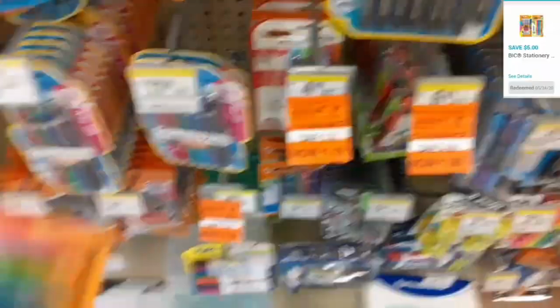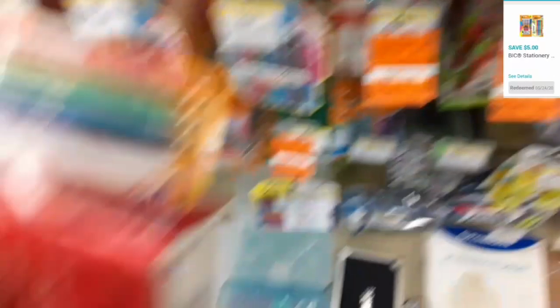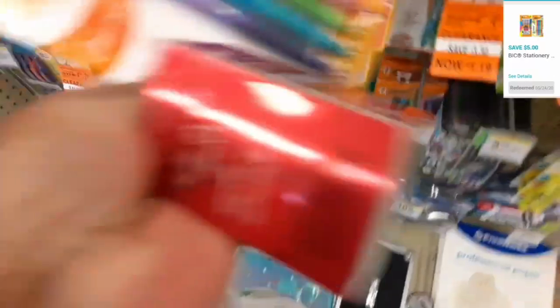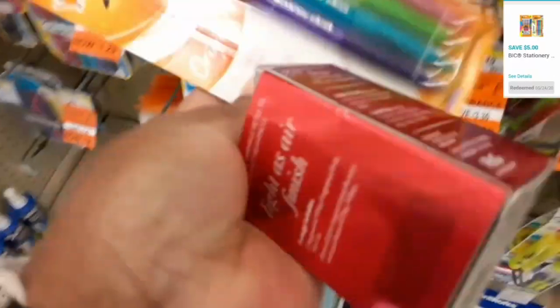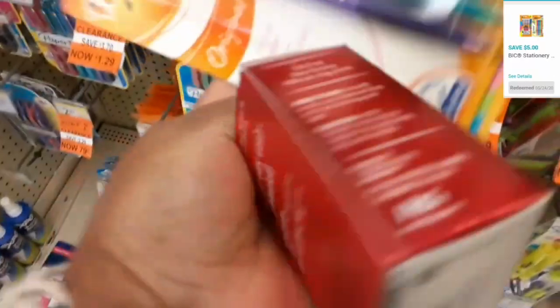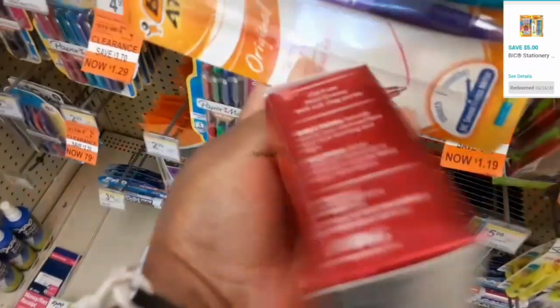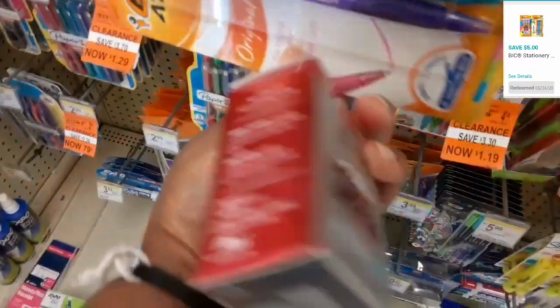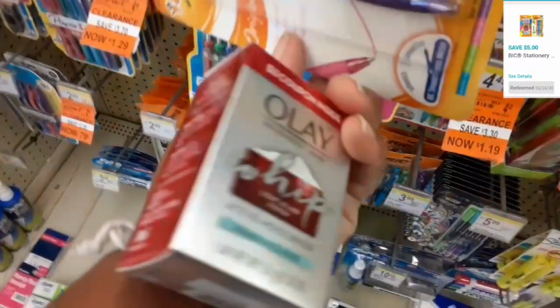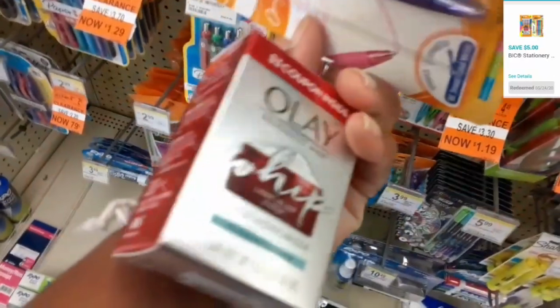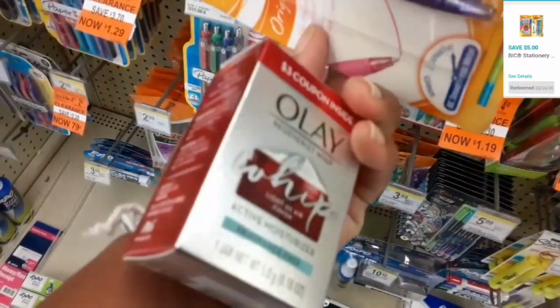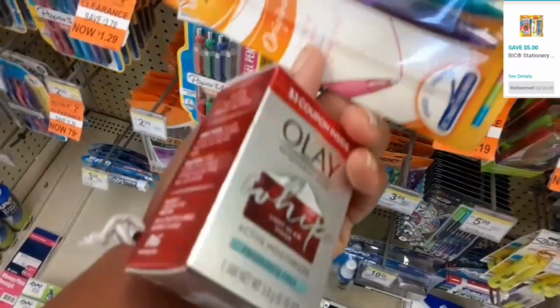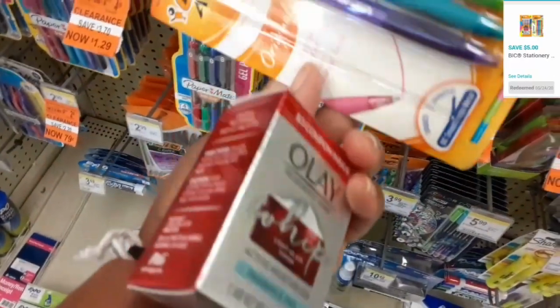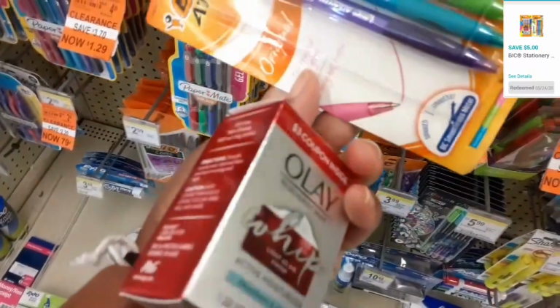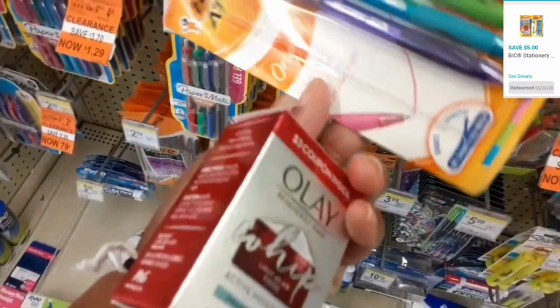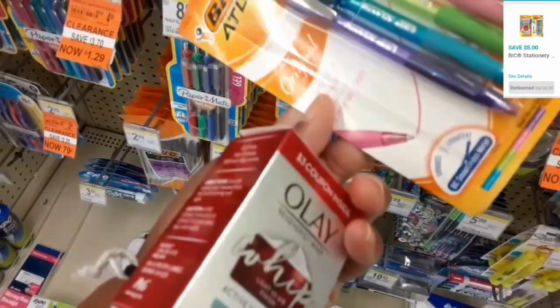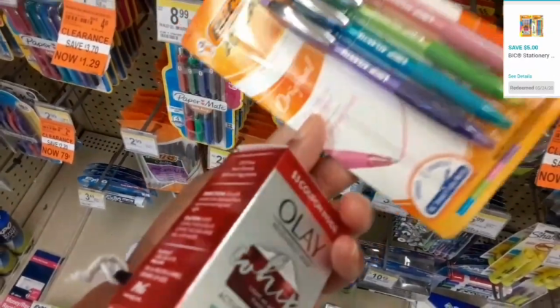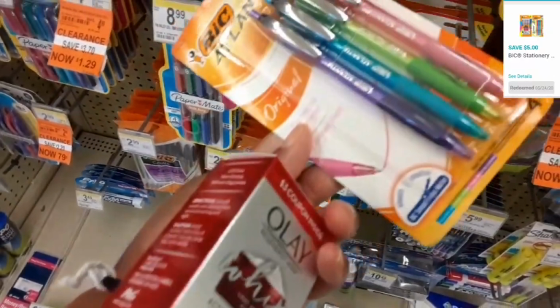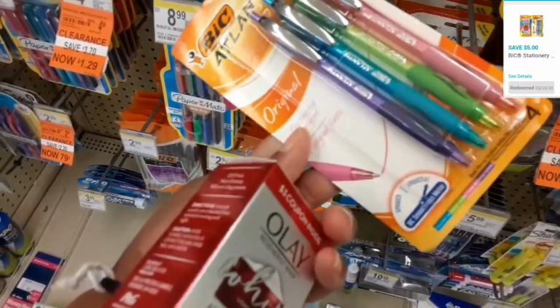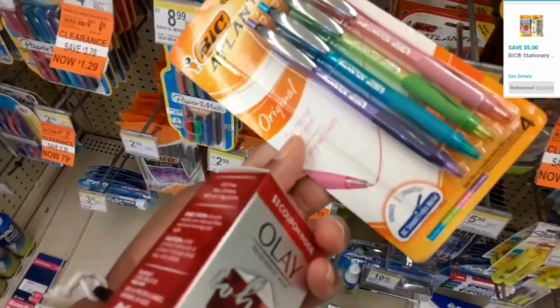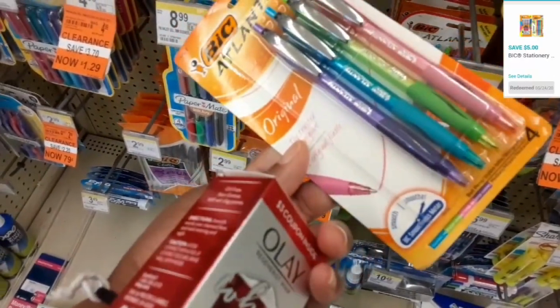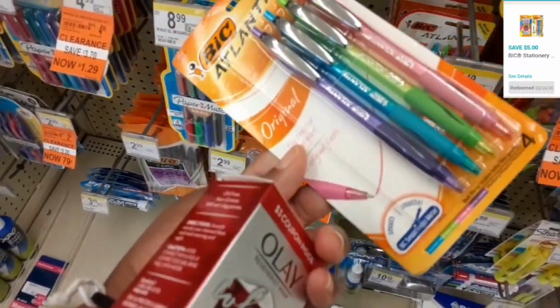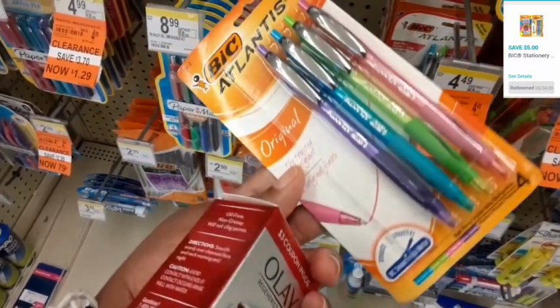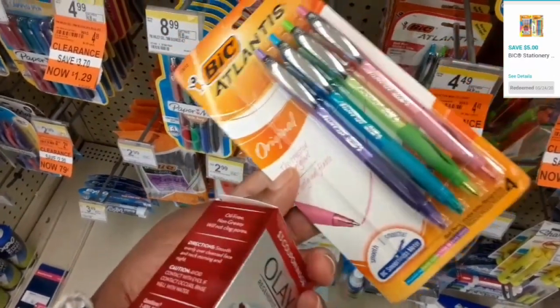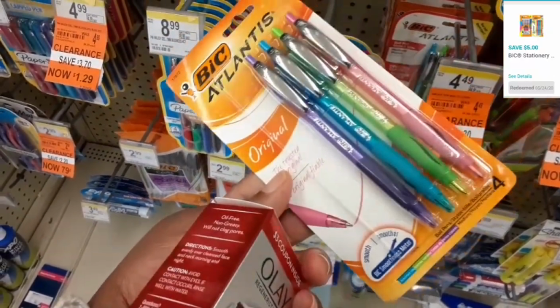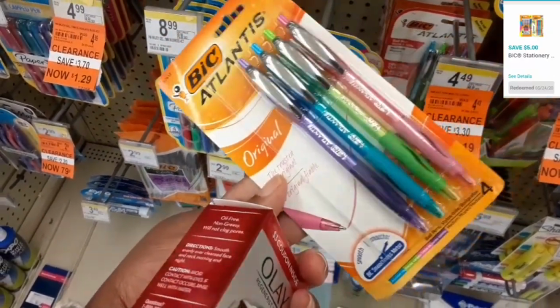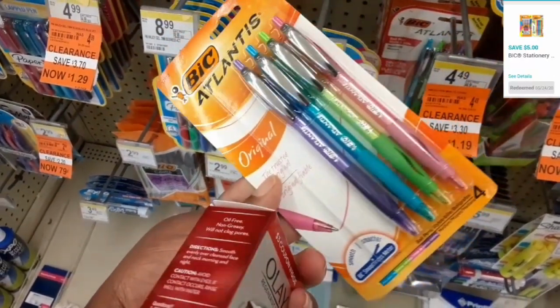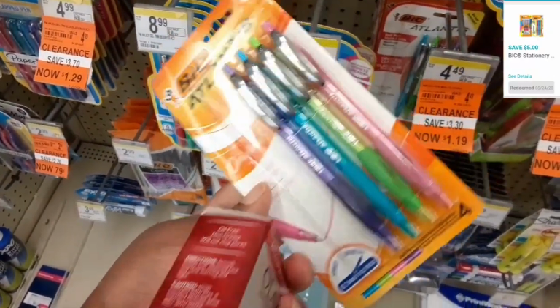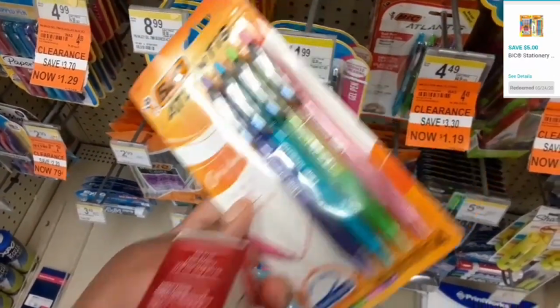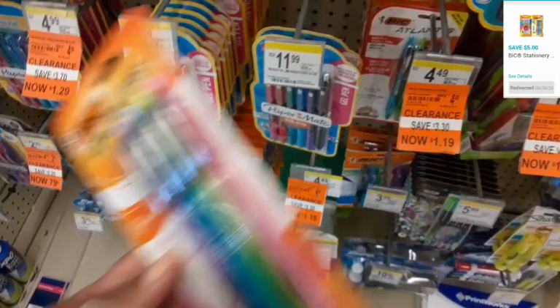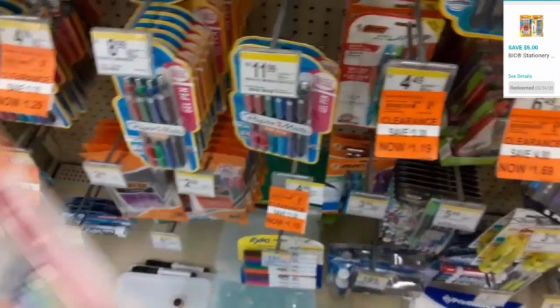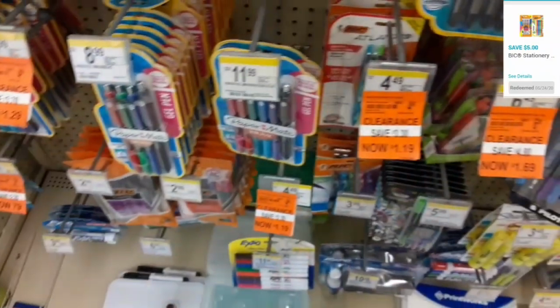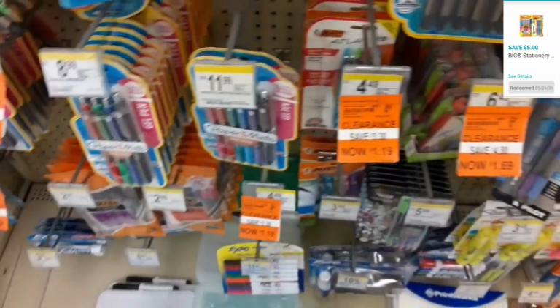So again guys, these are my items that I'm picking up. I'm going to go to the cashier and let's see how it works out.